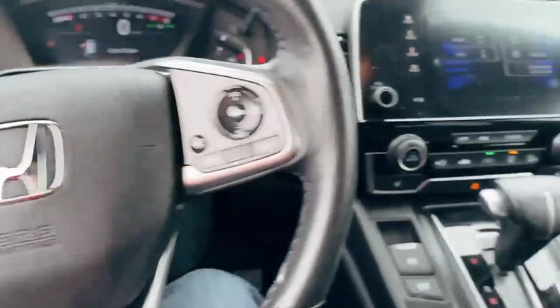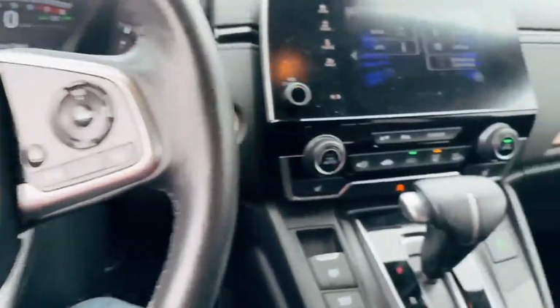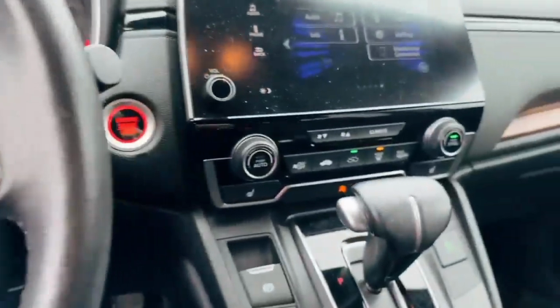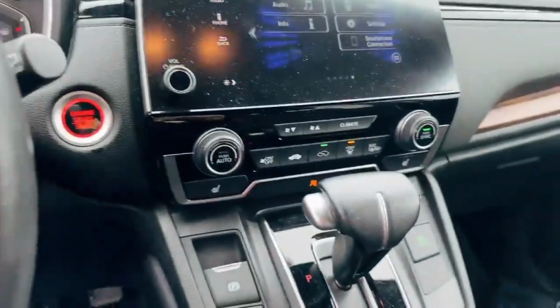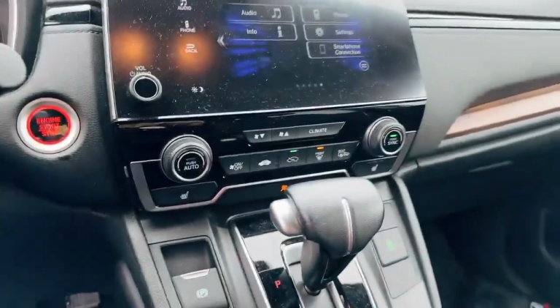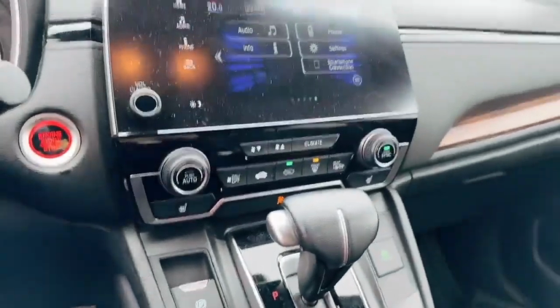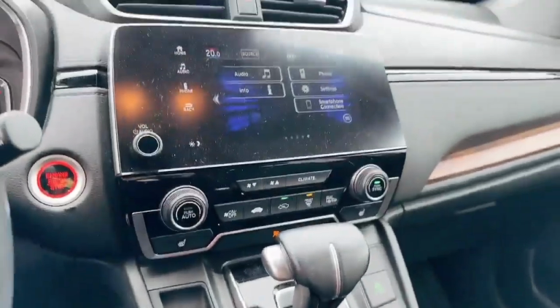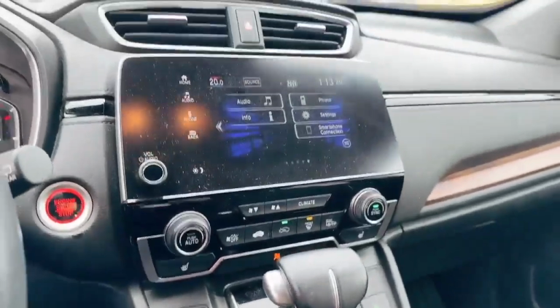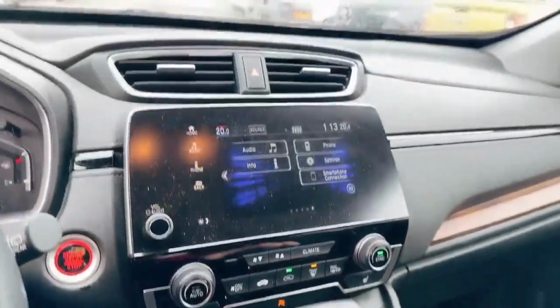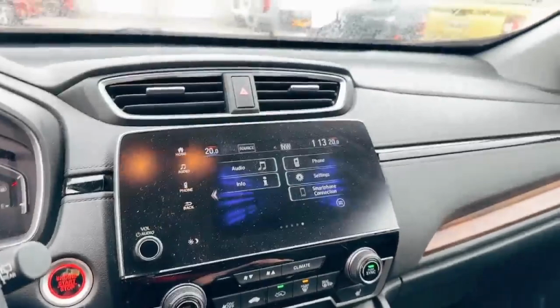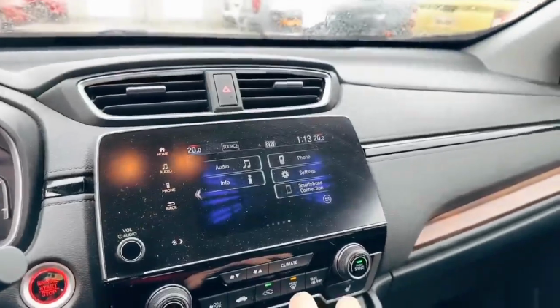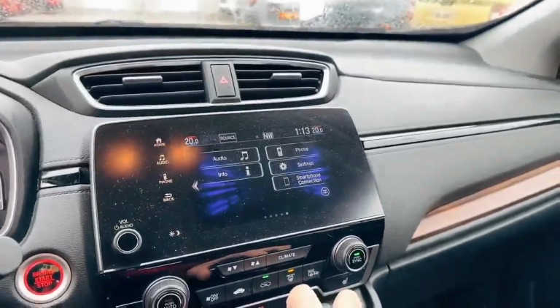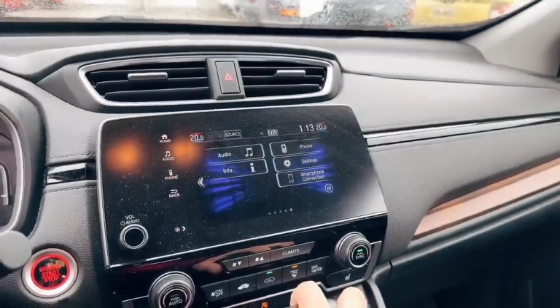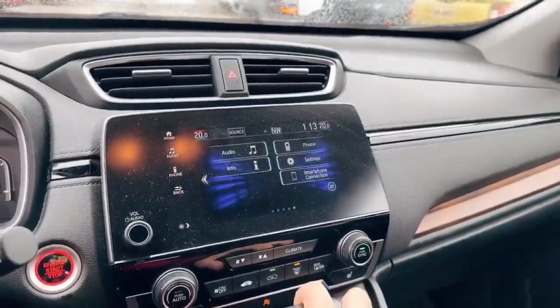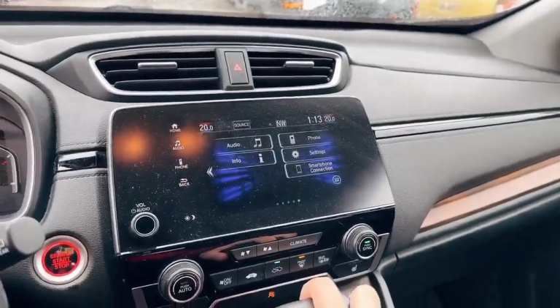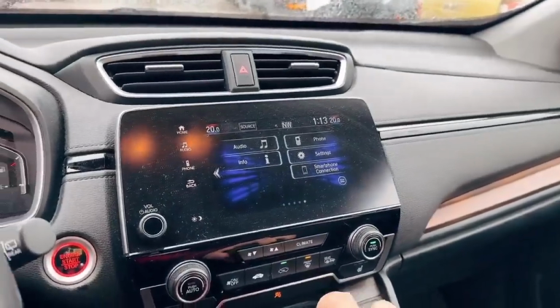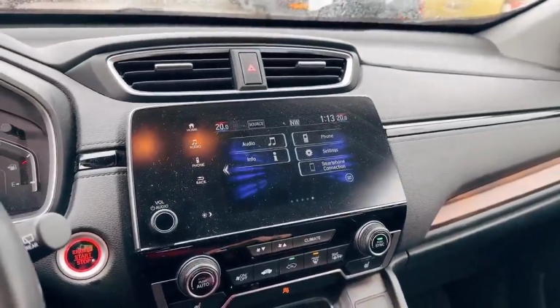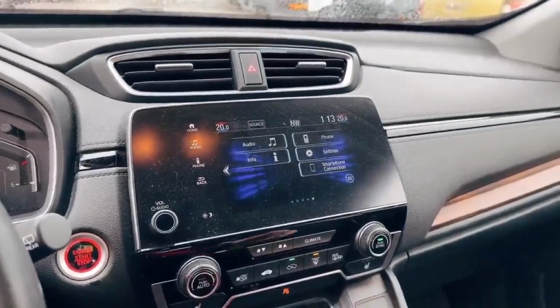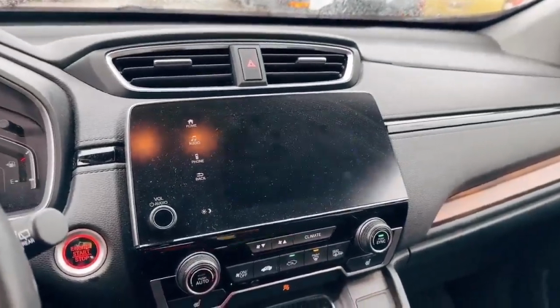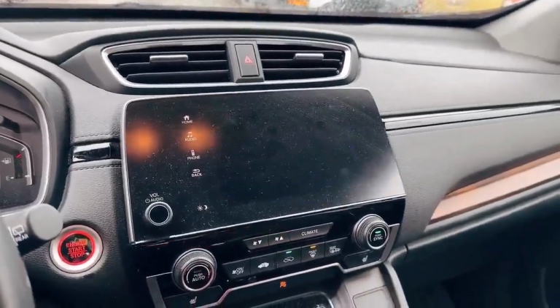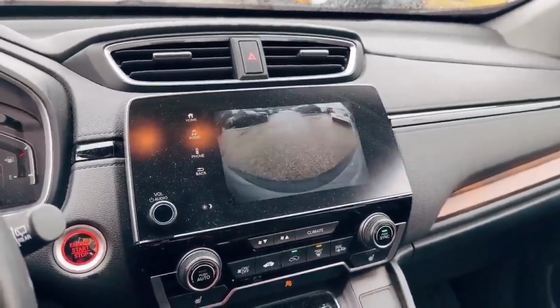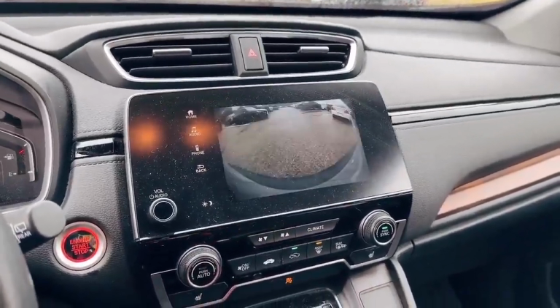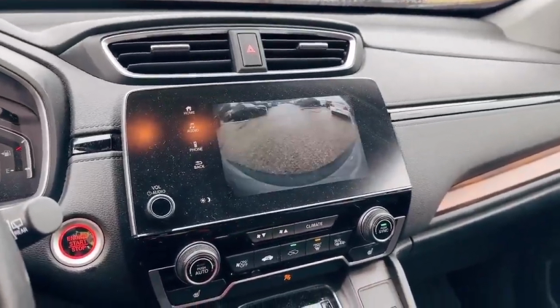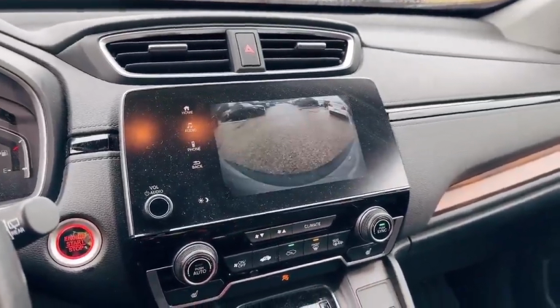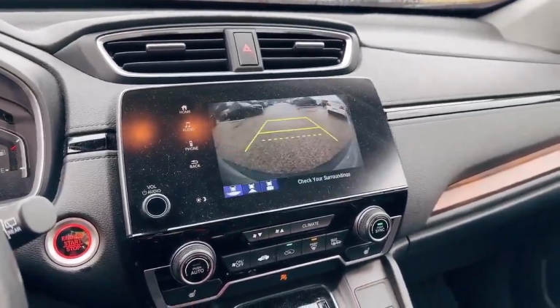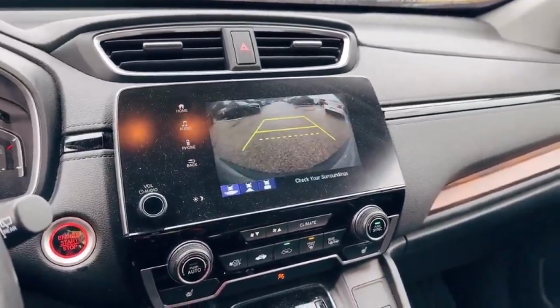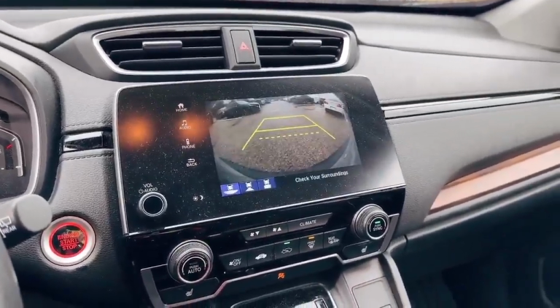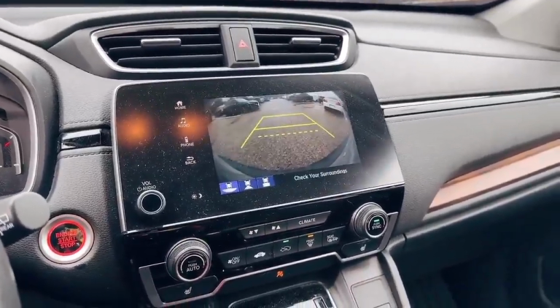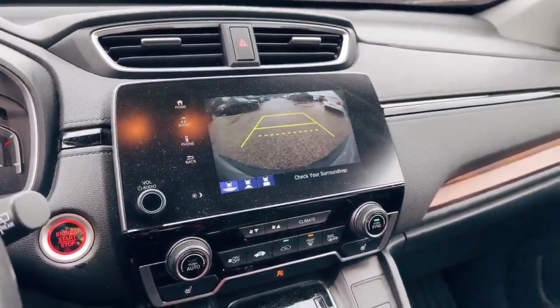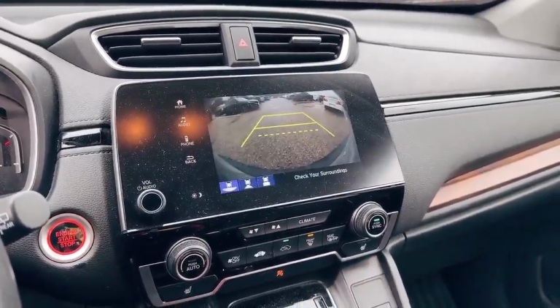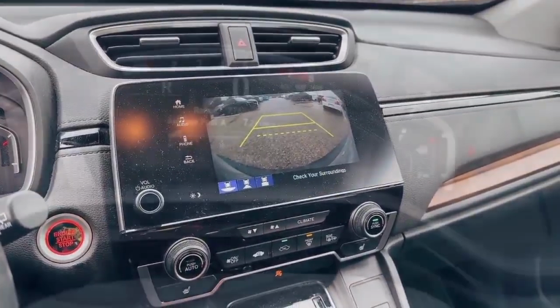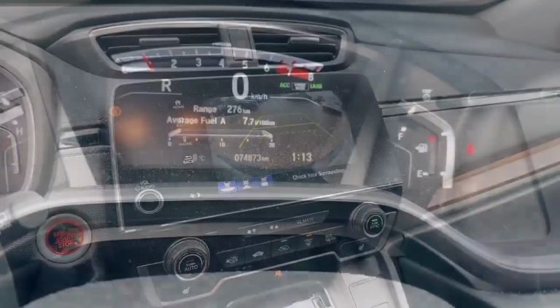This vehicle also has the heated seats, touchscreen, Apple CarPlay, Android Auto, and also when you reverse, there is a parking camera.